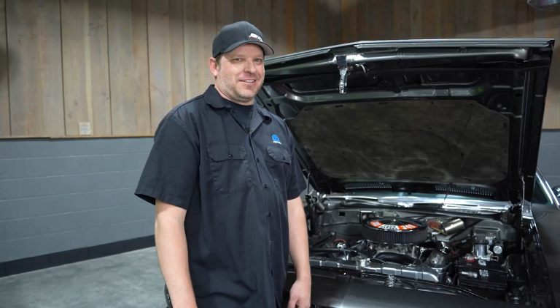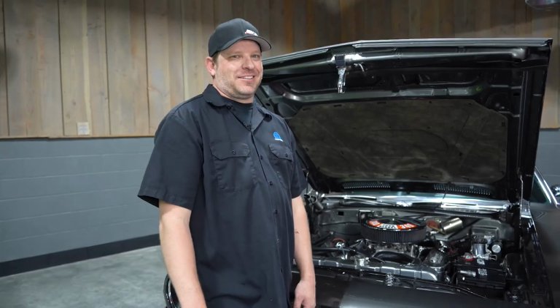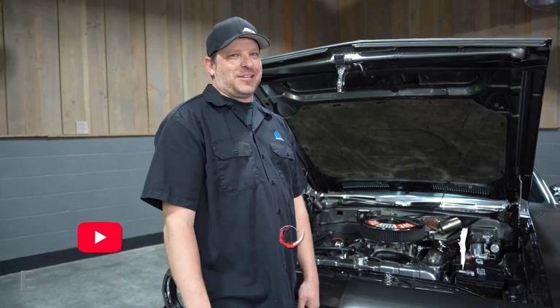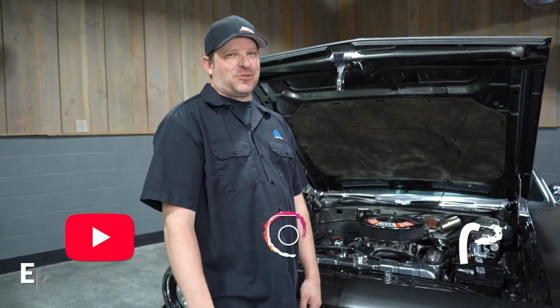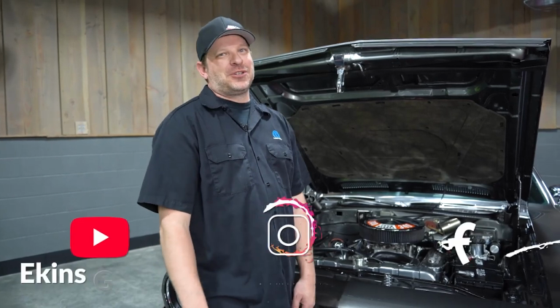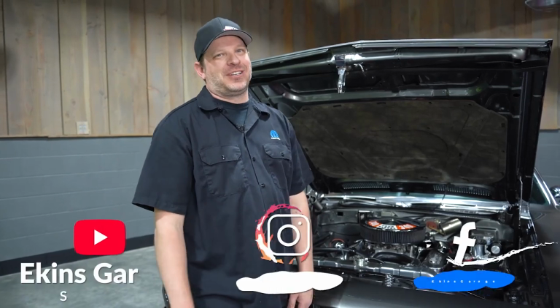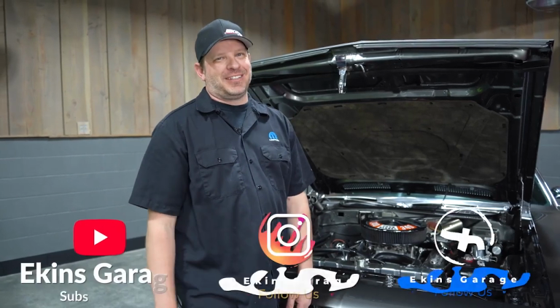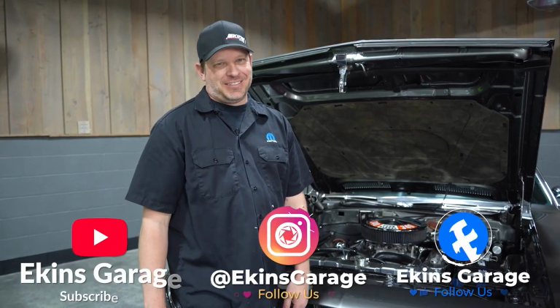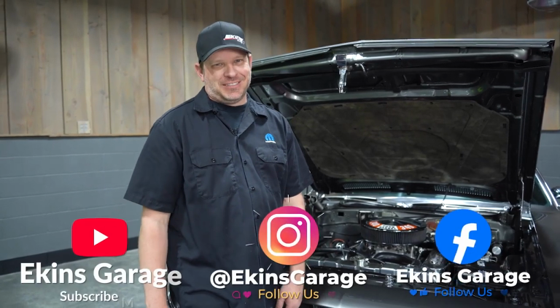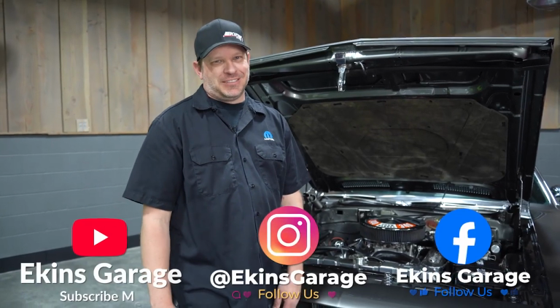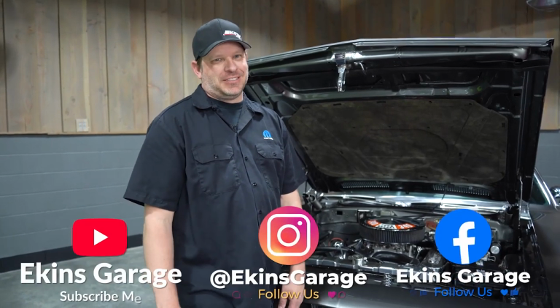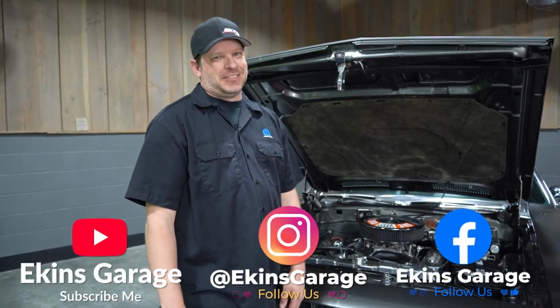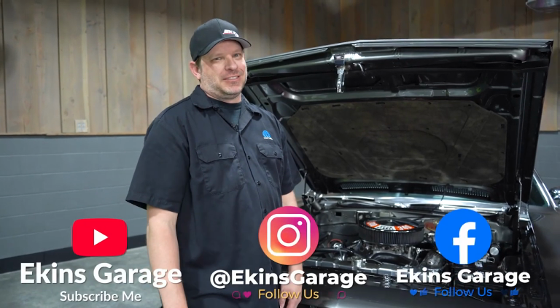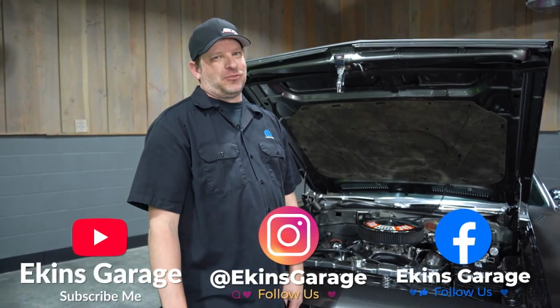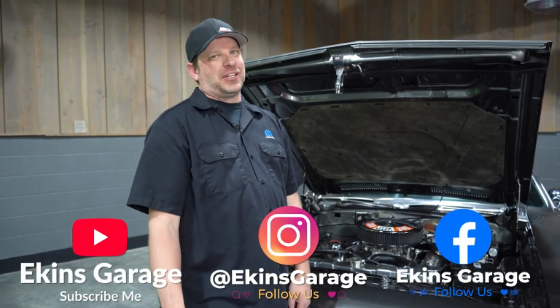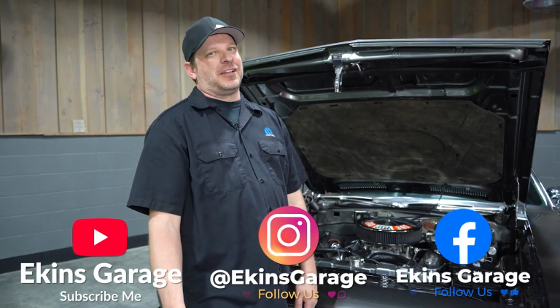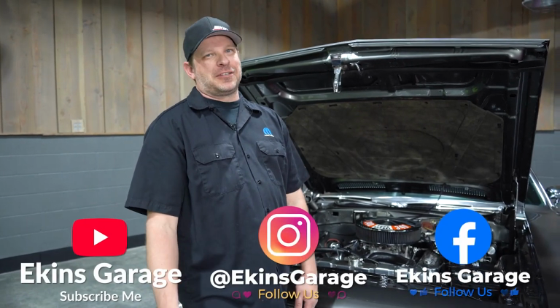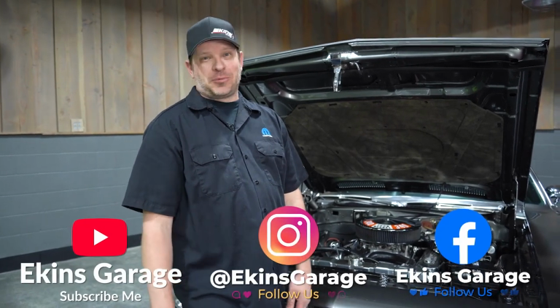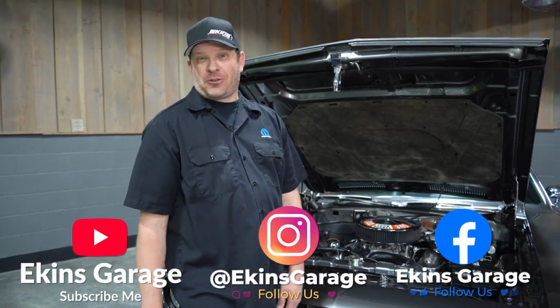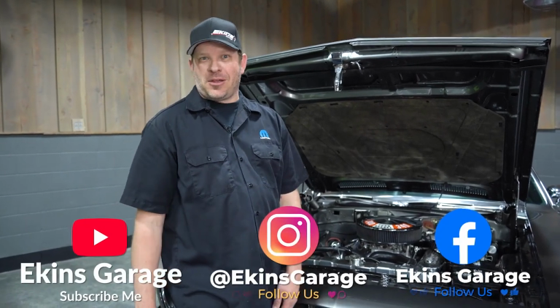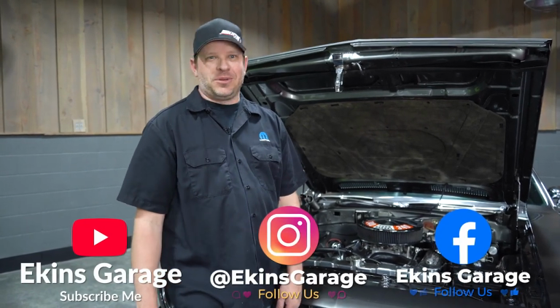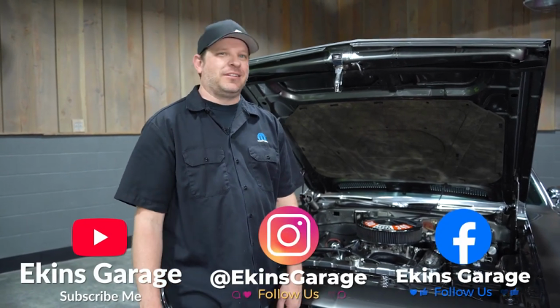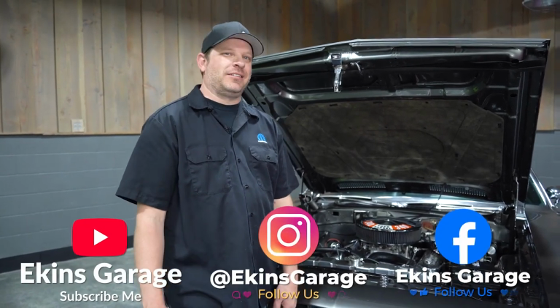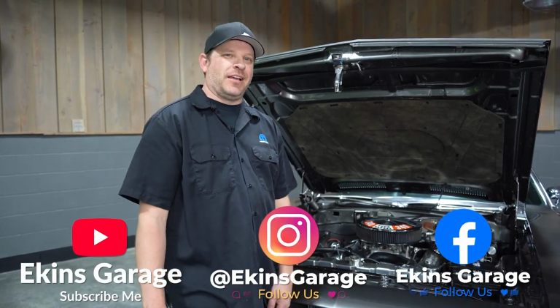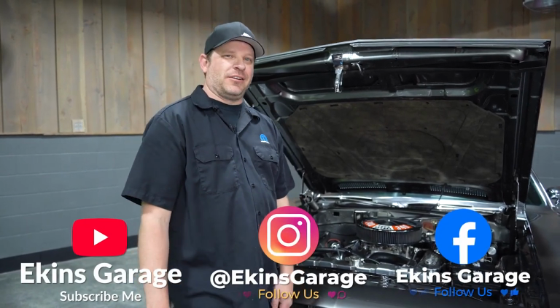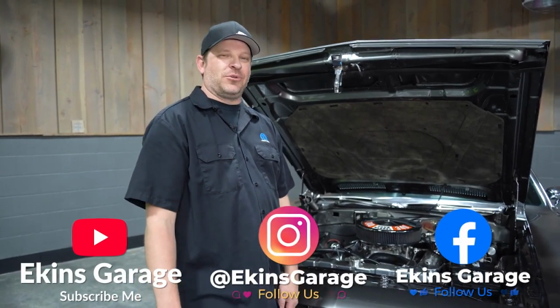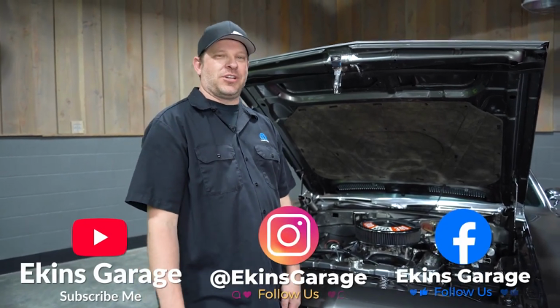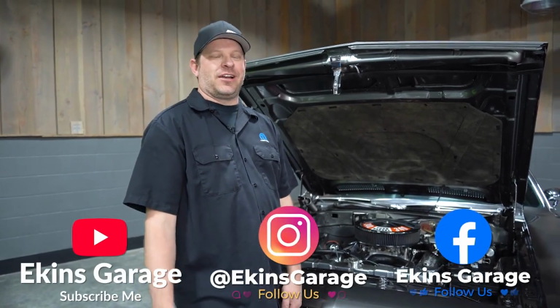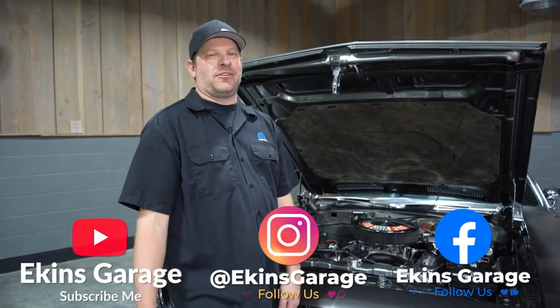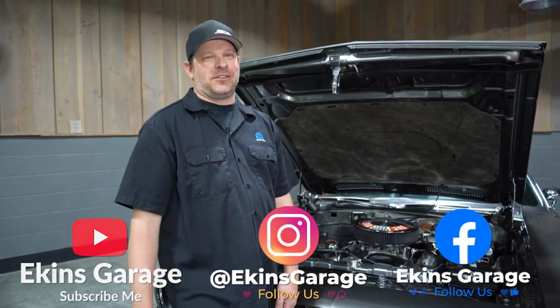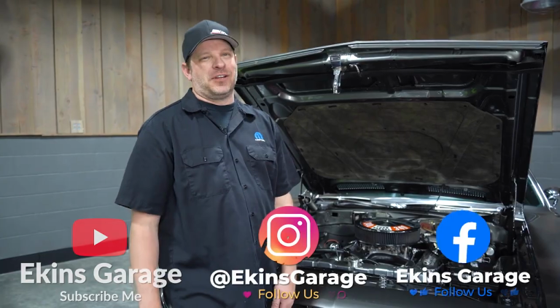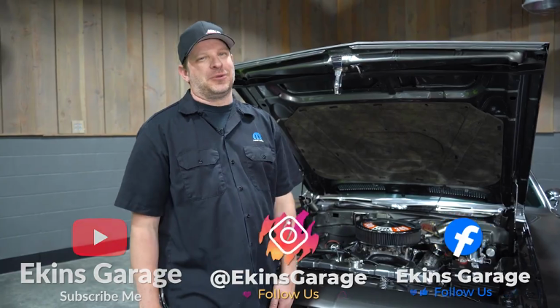Thanks for watching. Don't forget to like and subscribe and go check out our other videos.